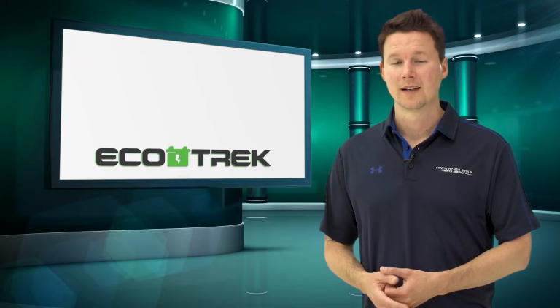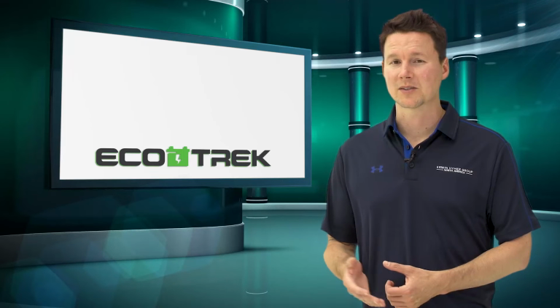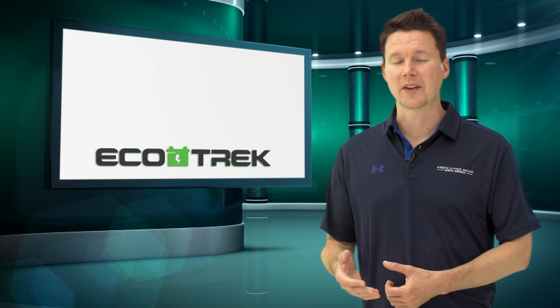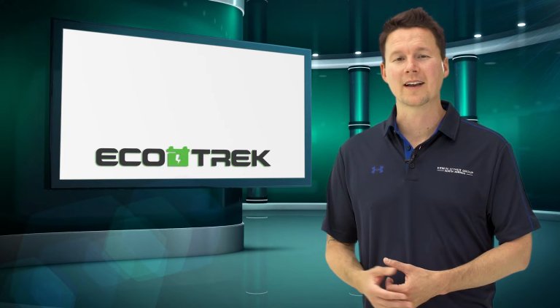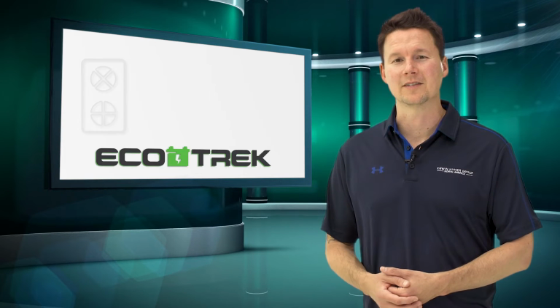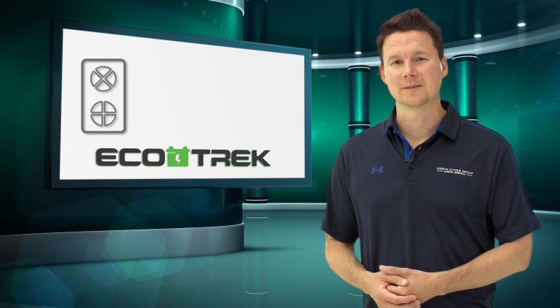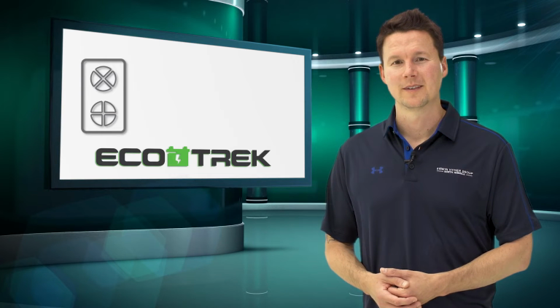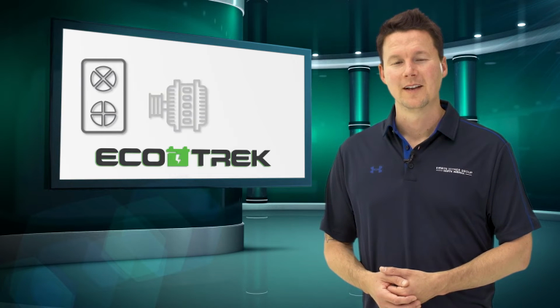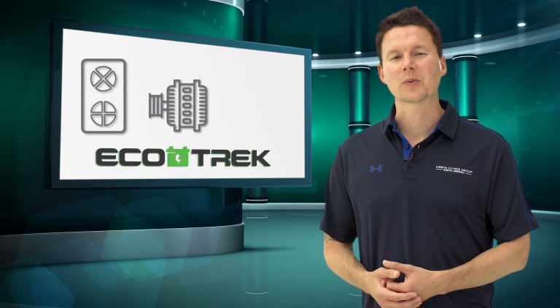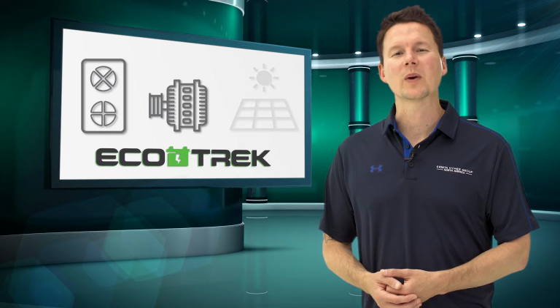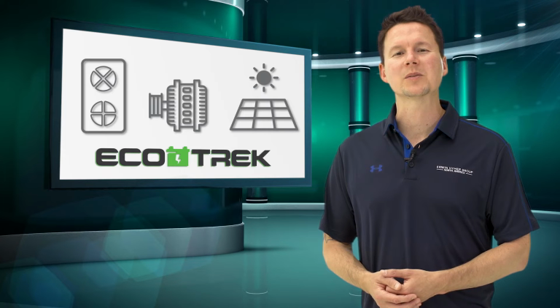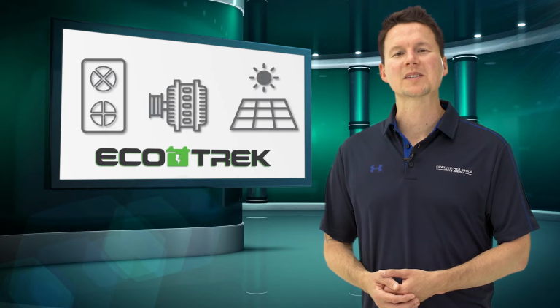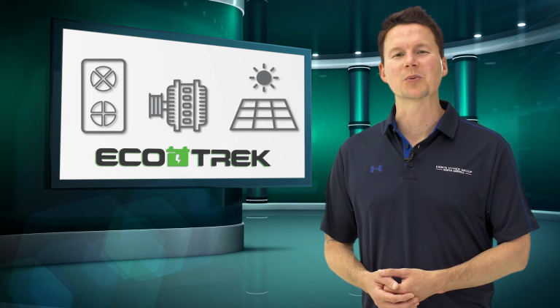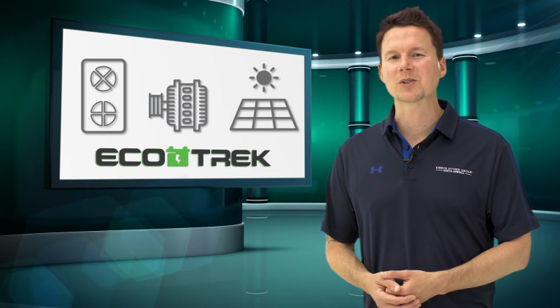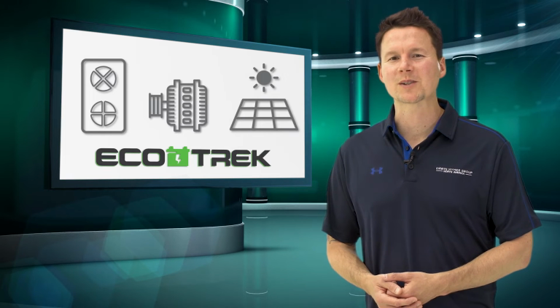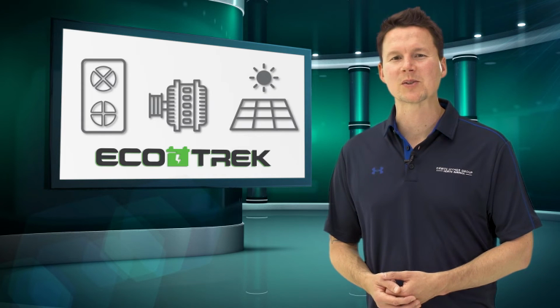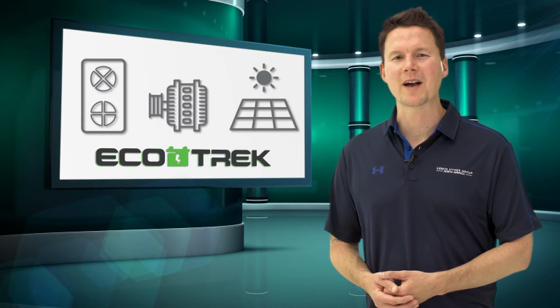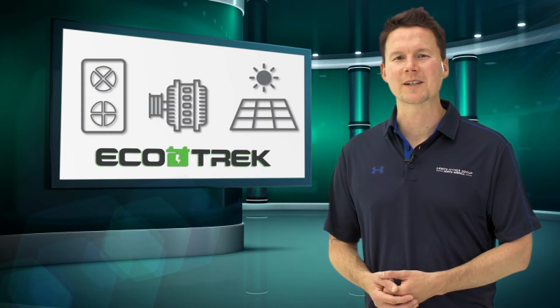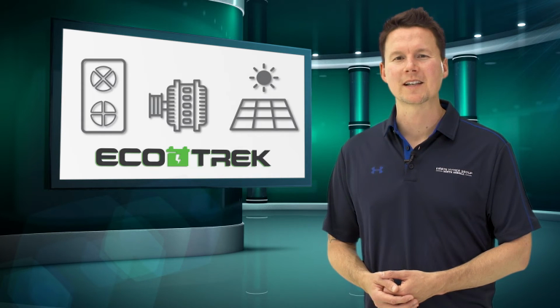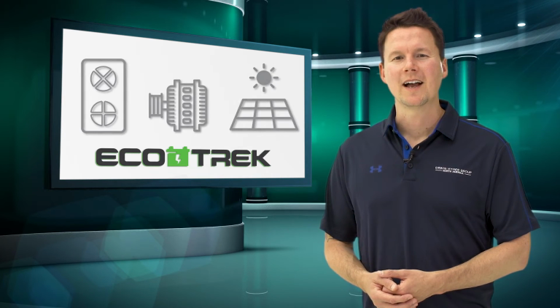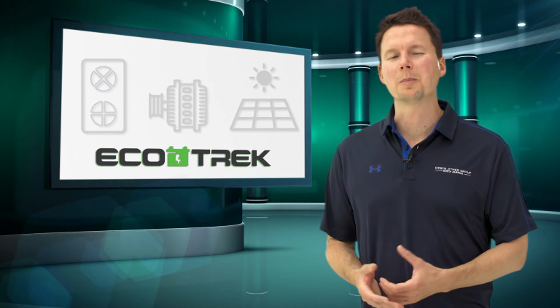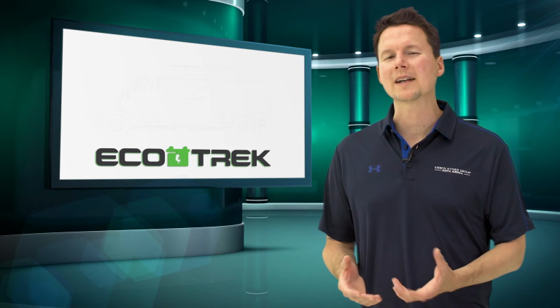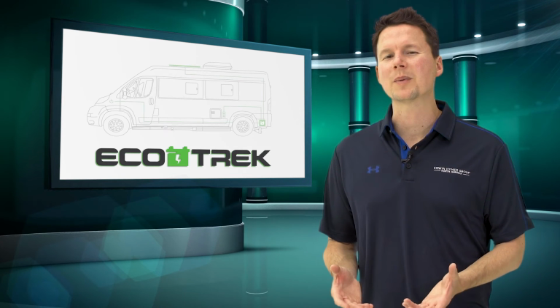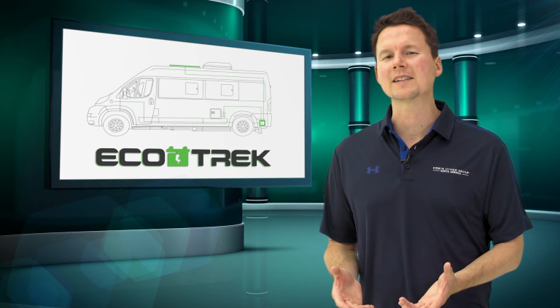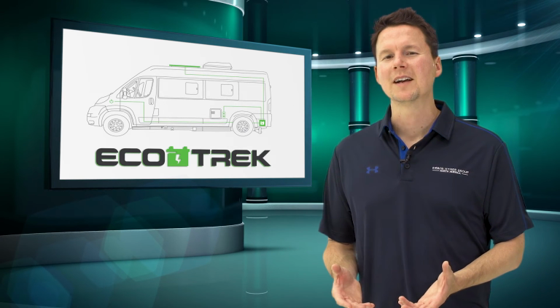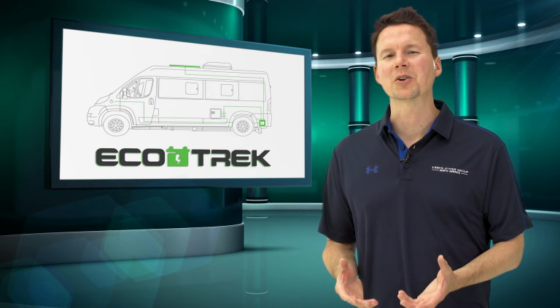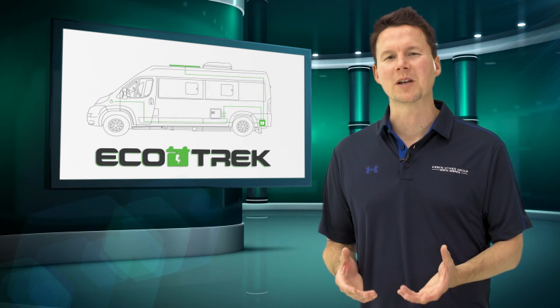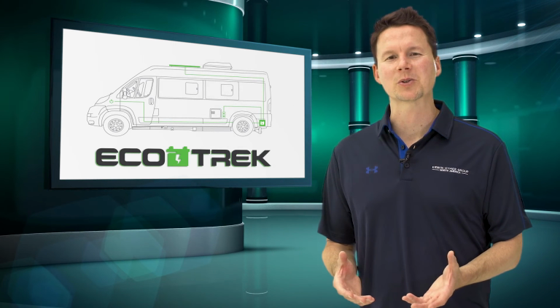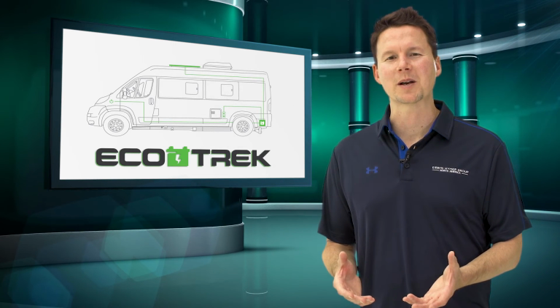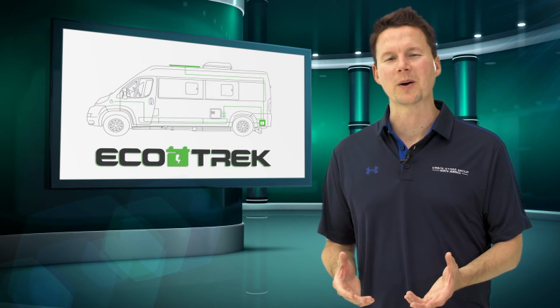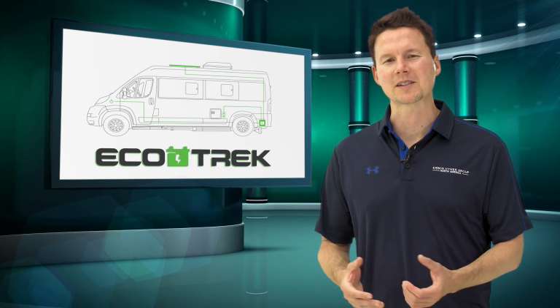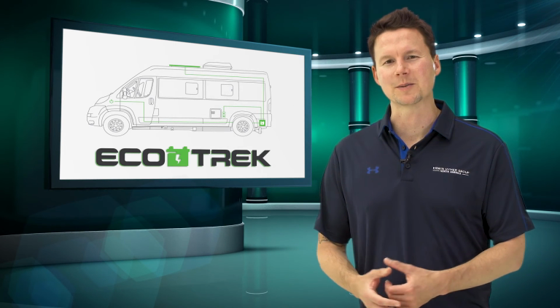So there you have it — three ways in which to recharge those batteries and maximize your Ecotrek power system.